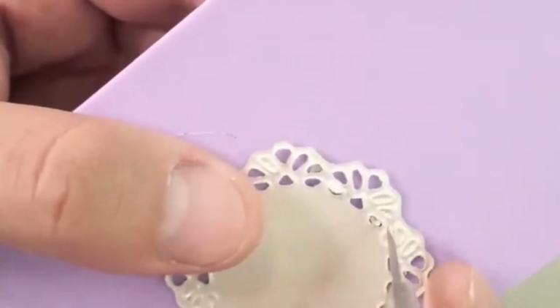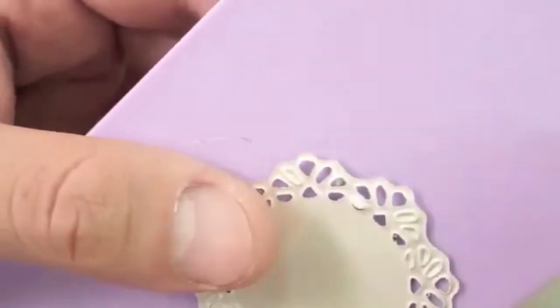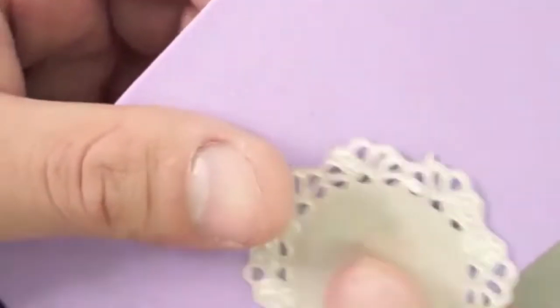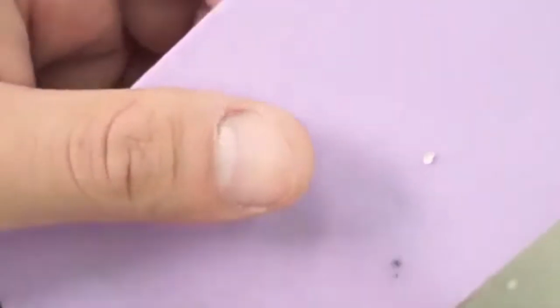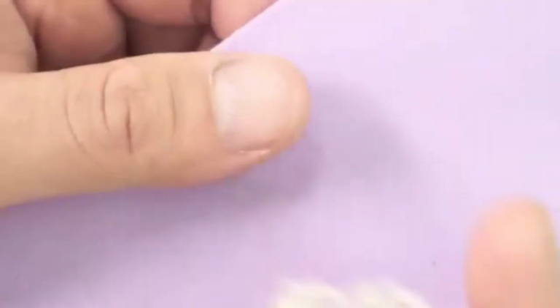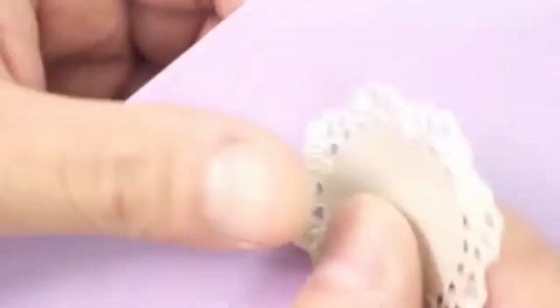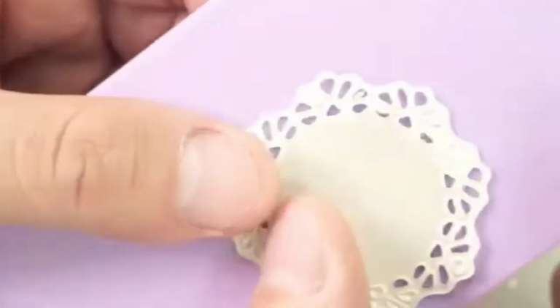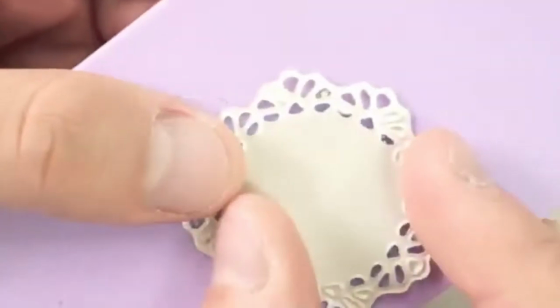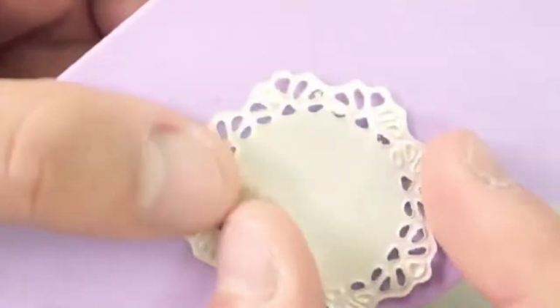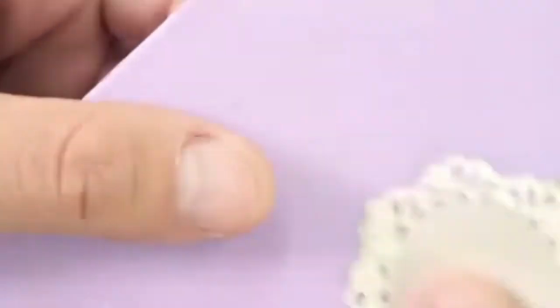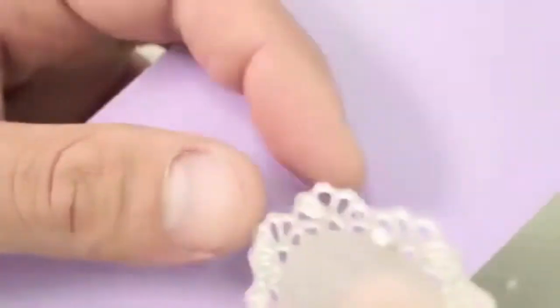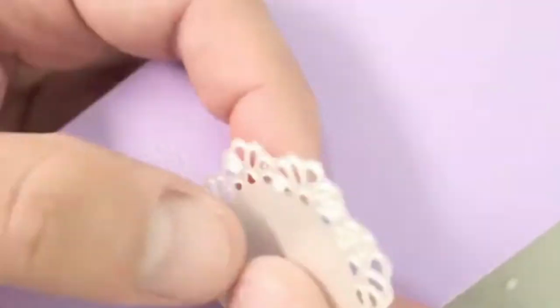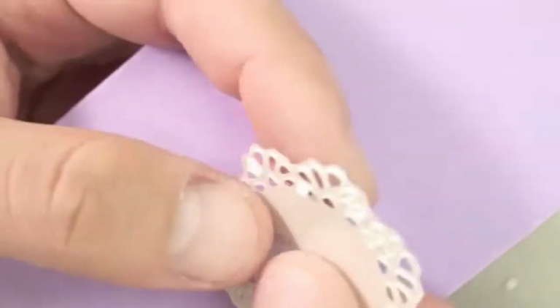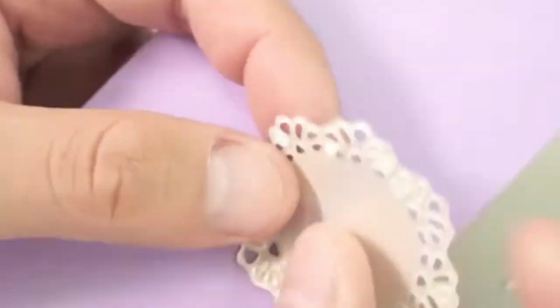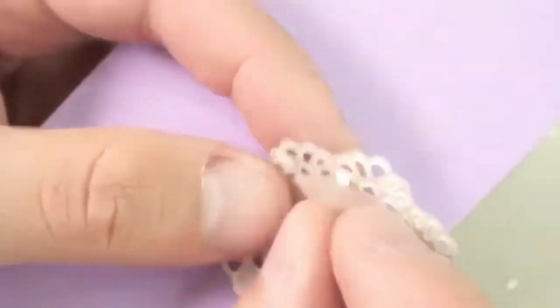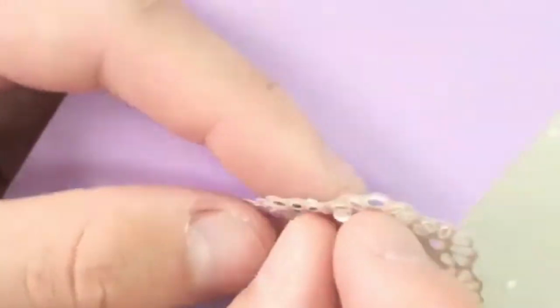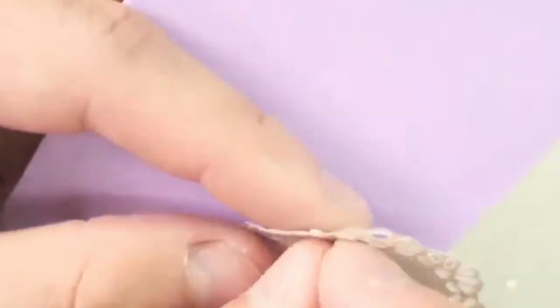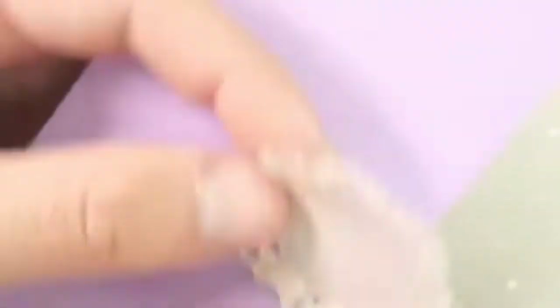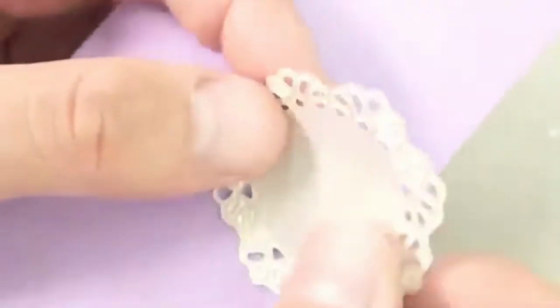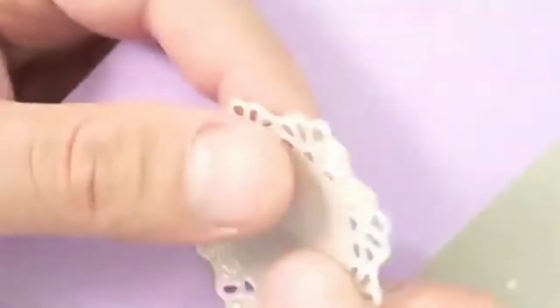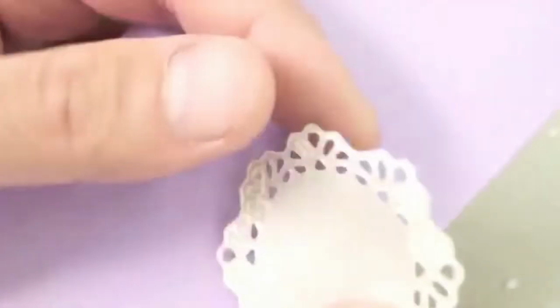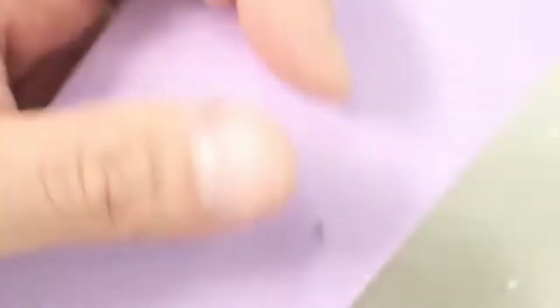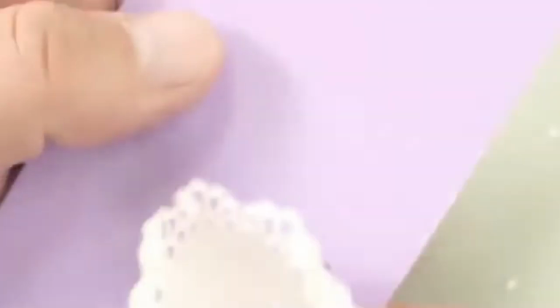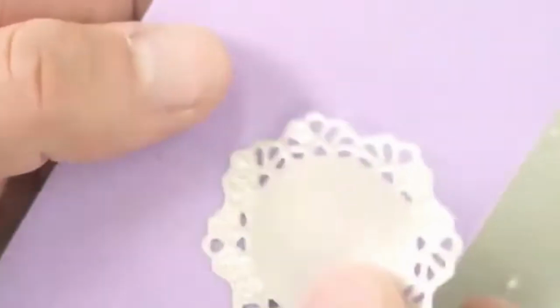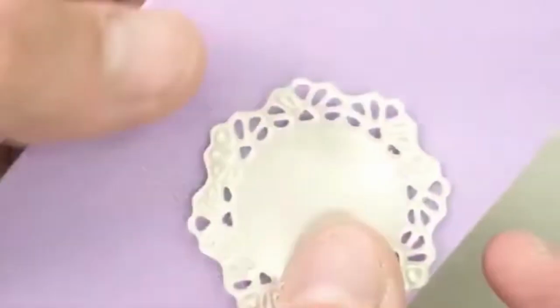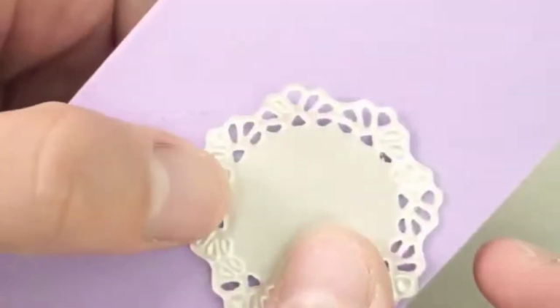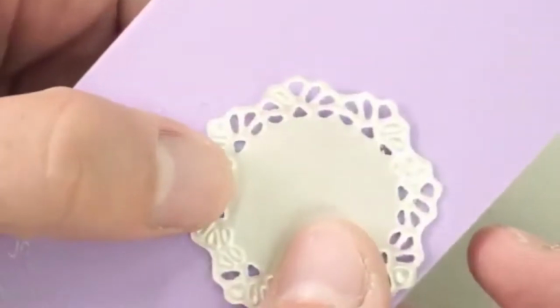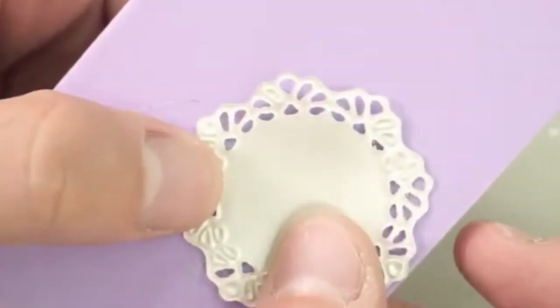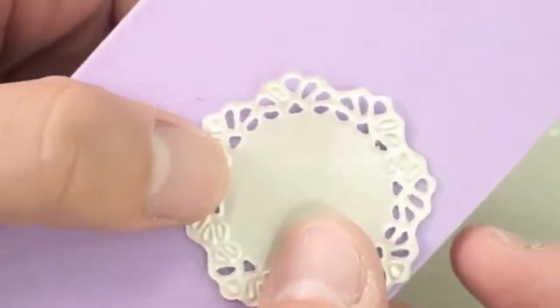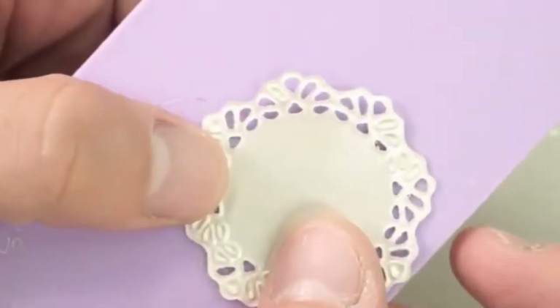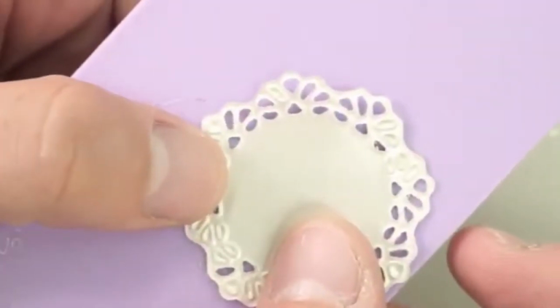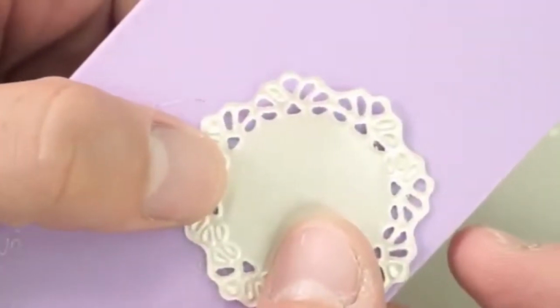After cutting, fire the piece in an electric kiln by following the instructions of Artclay silver paper type.